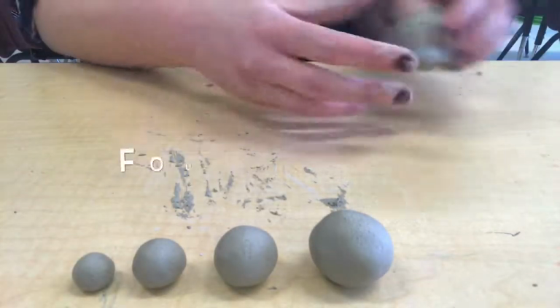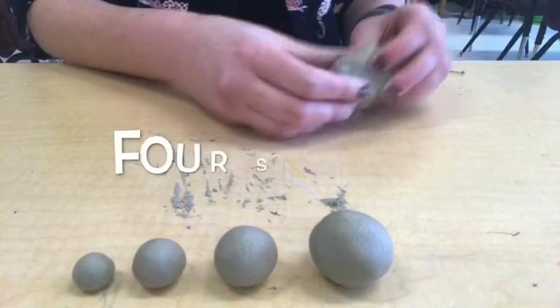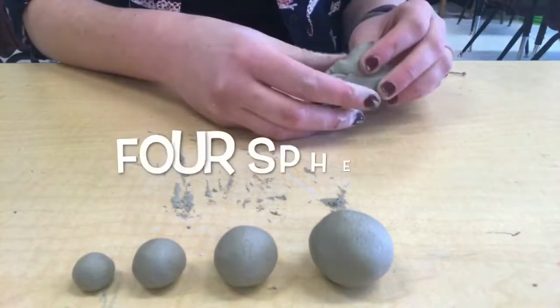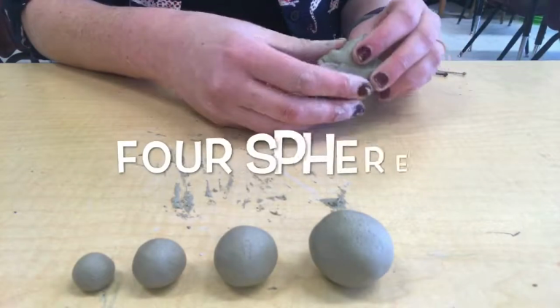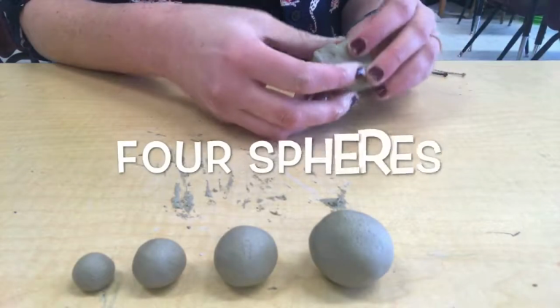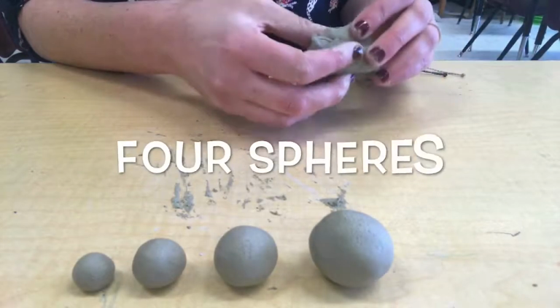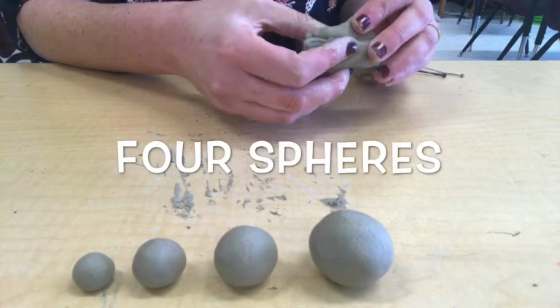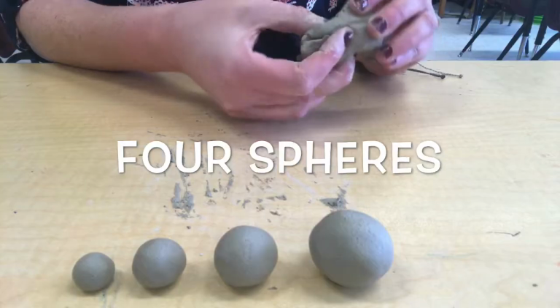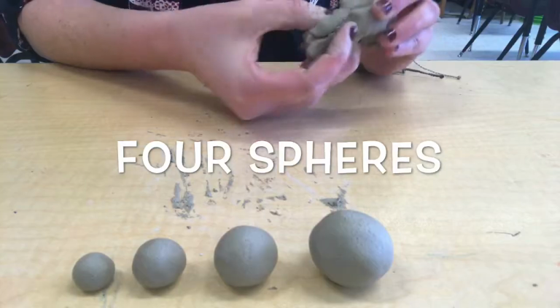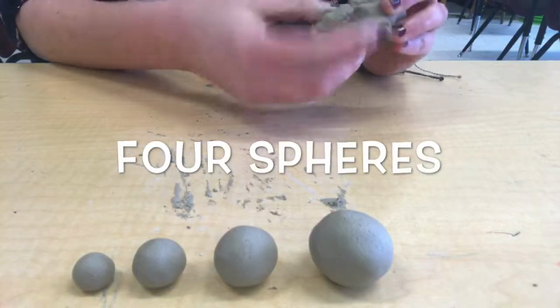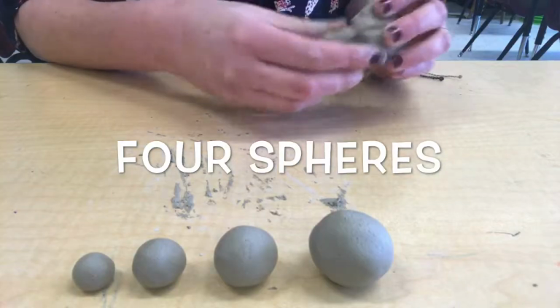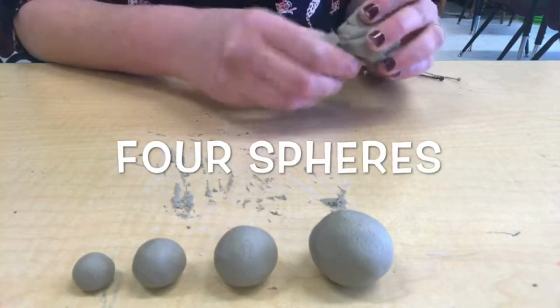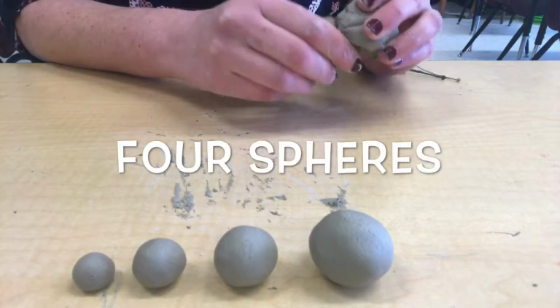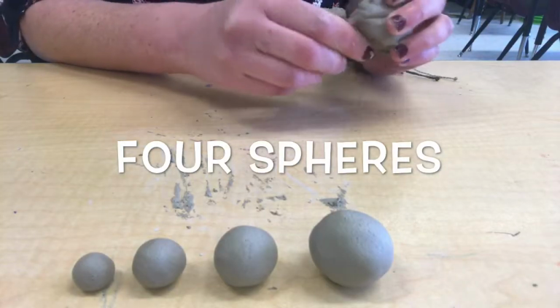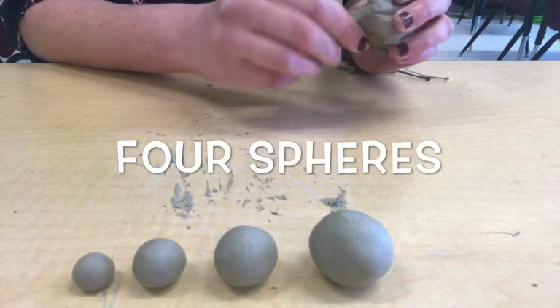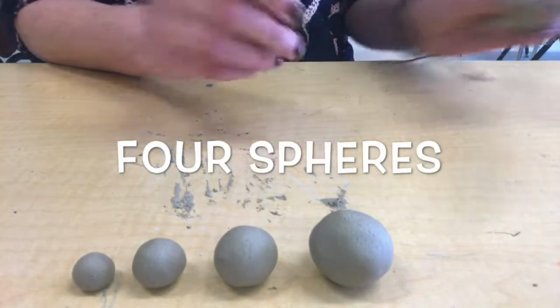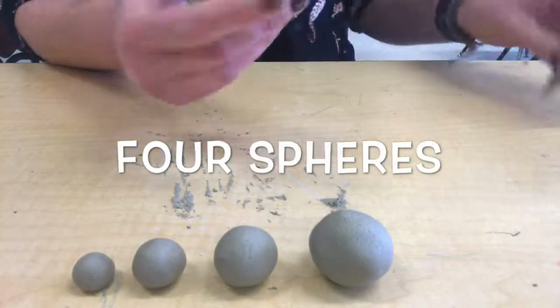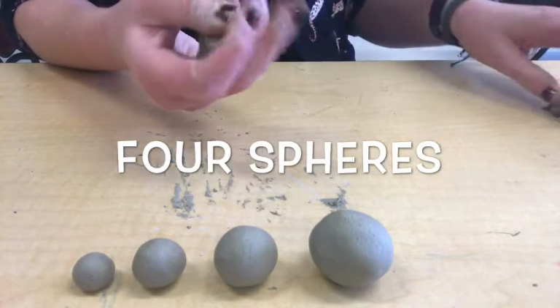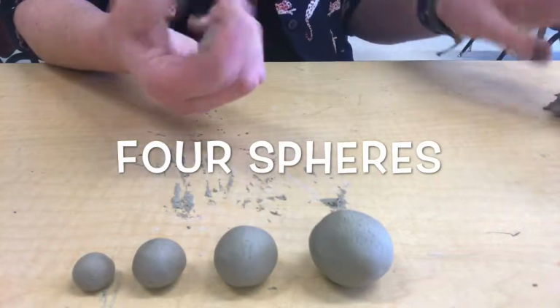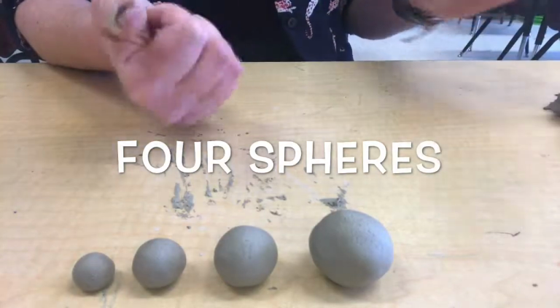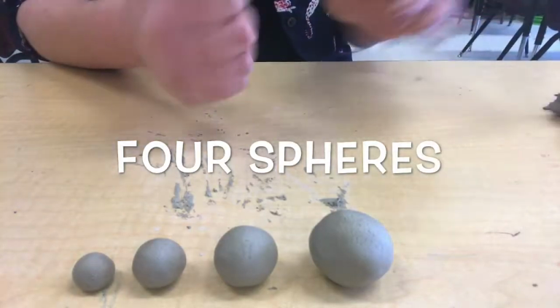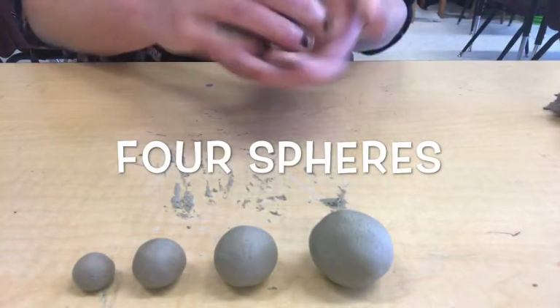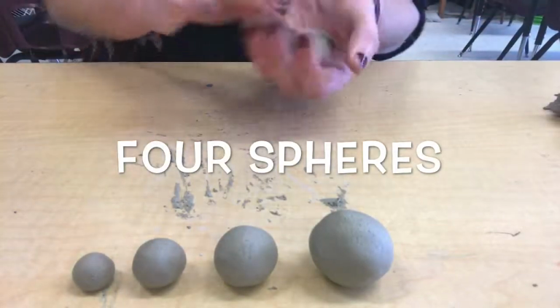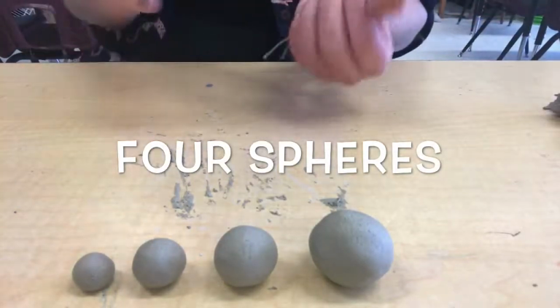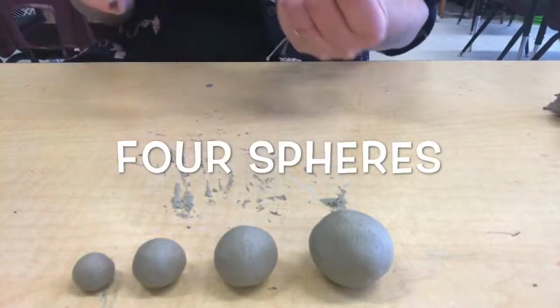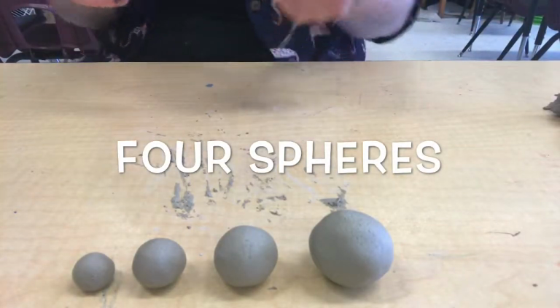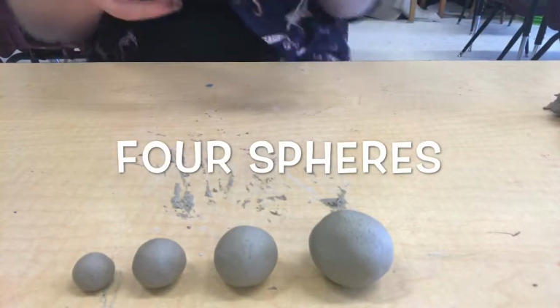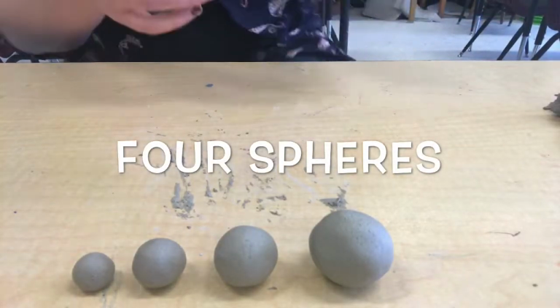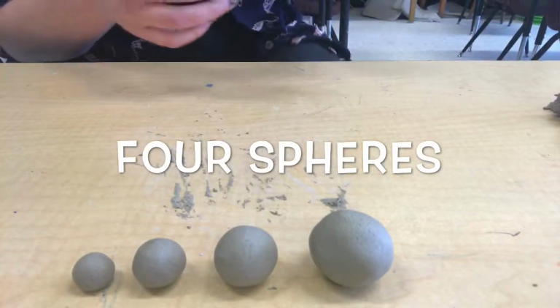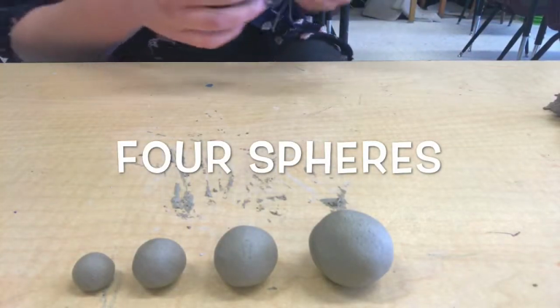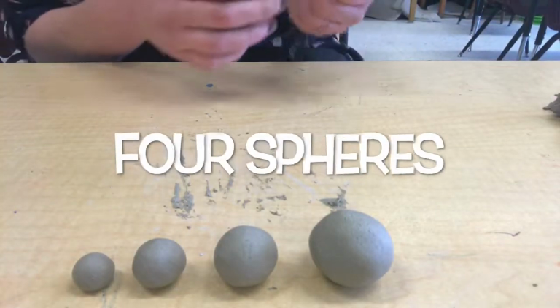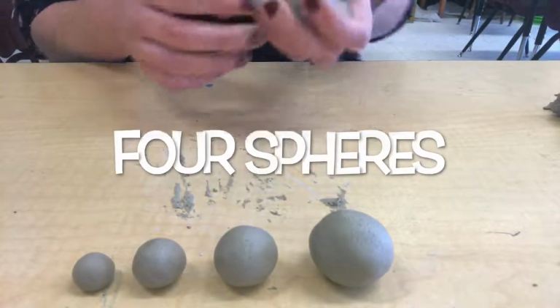And here are my four spheres. They're not perfect, but they're pretty good and I'm happy with them.